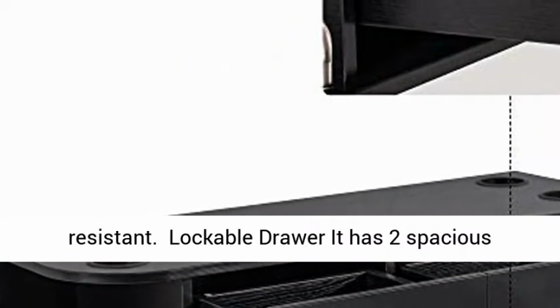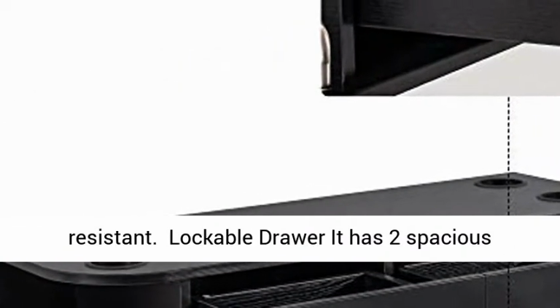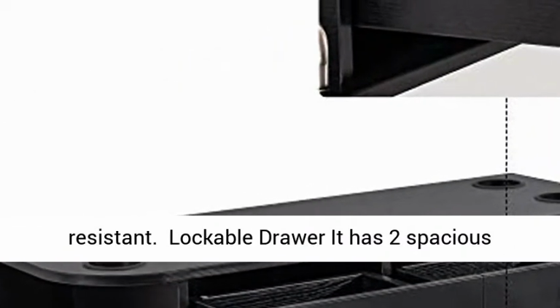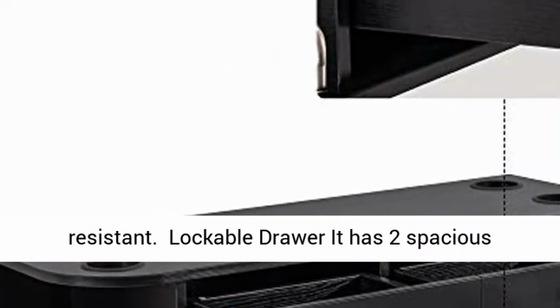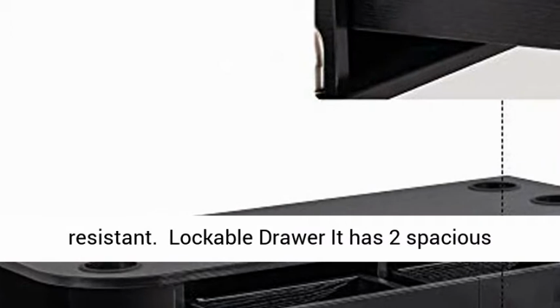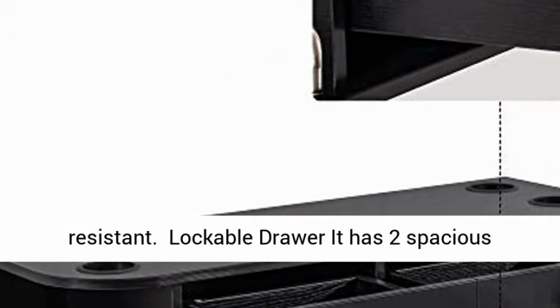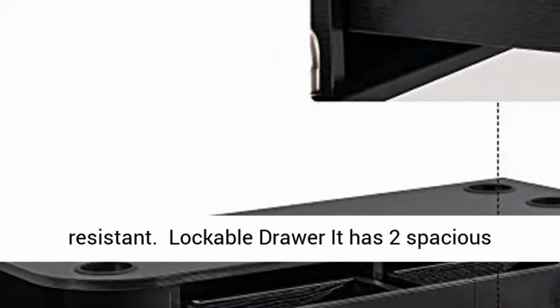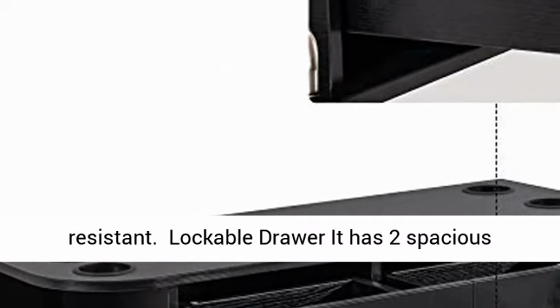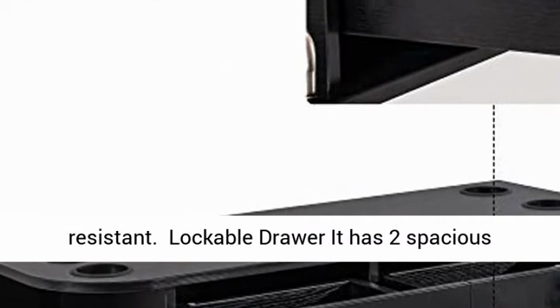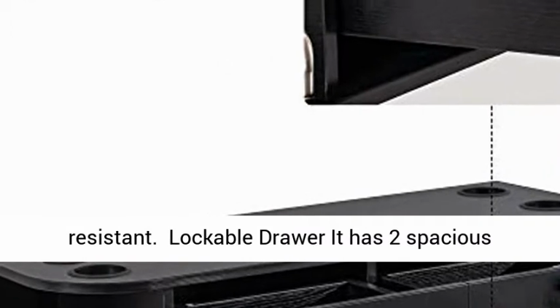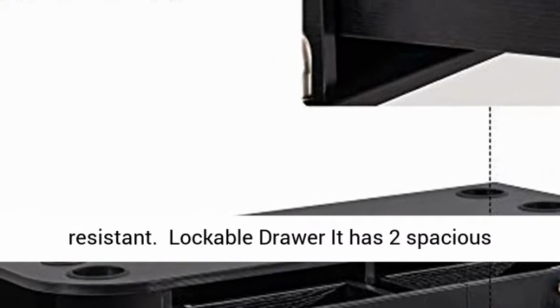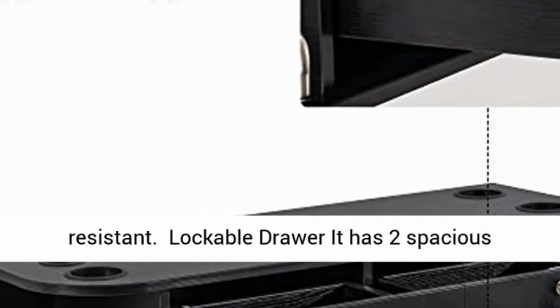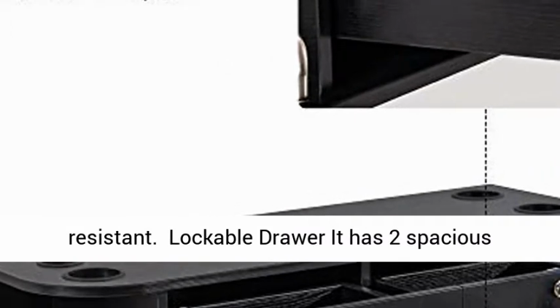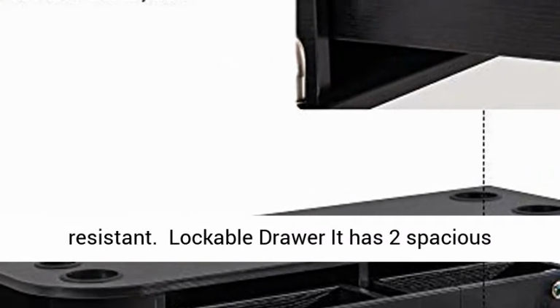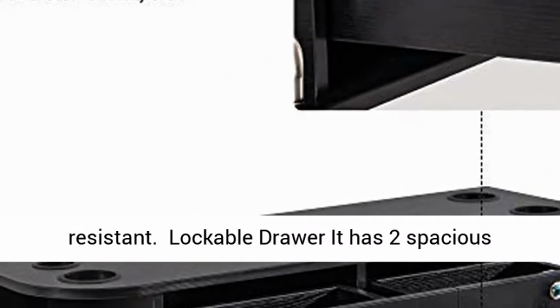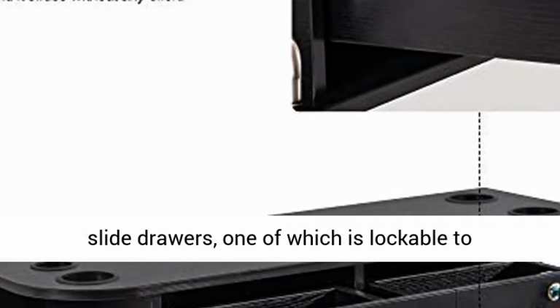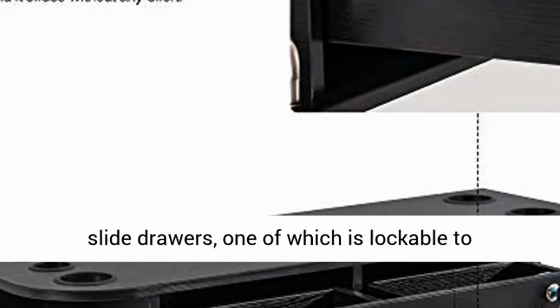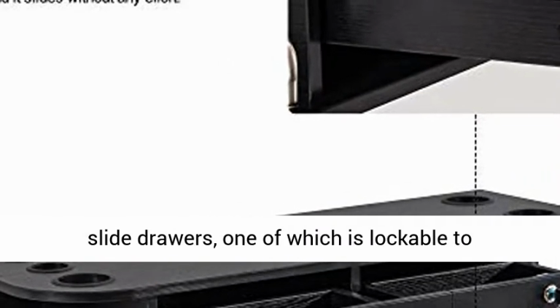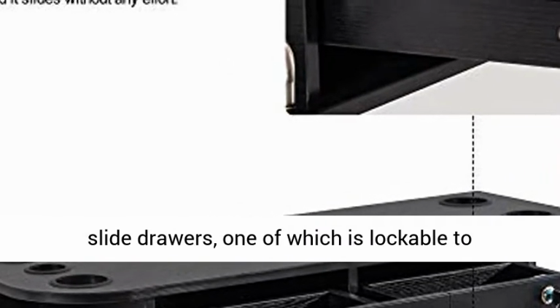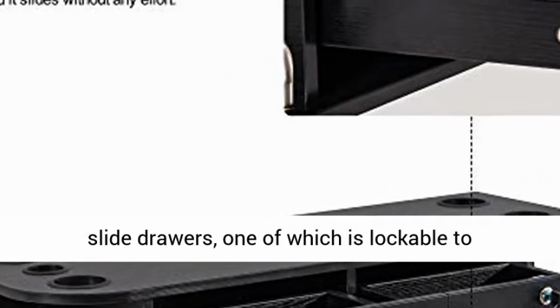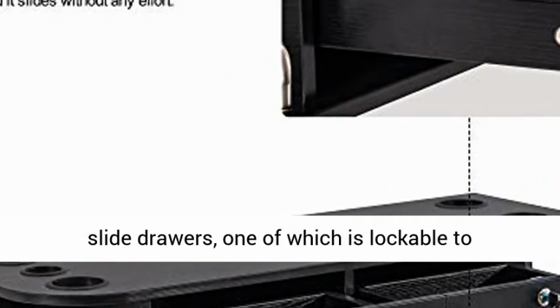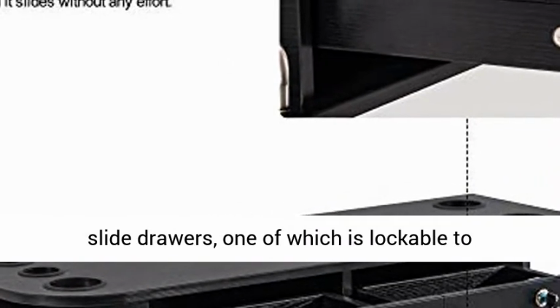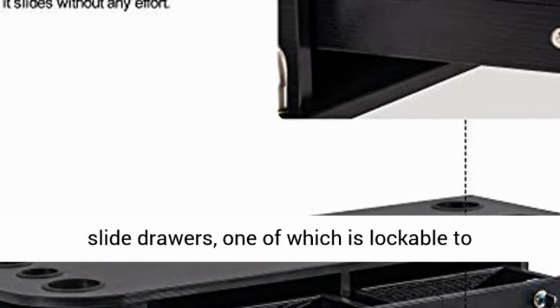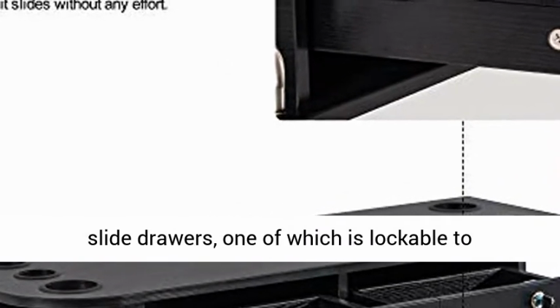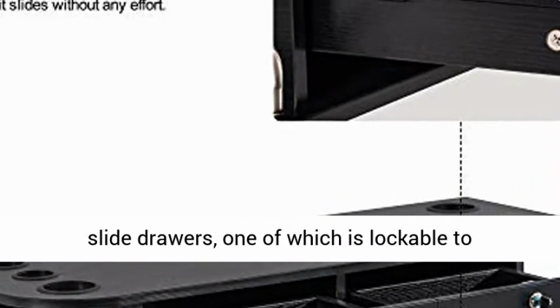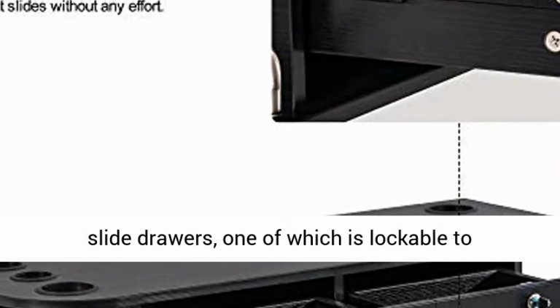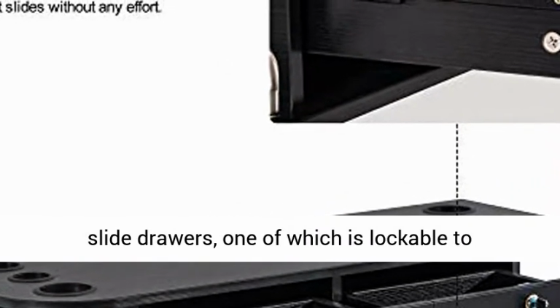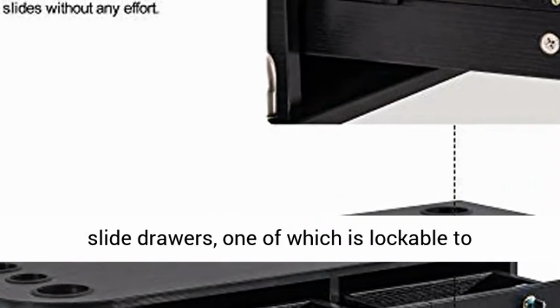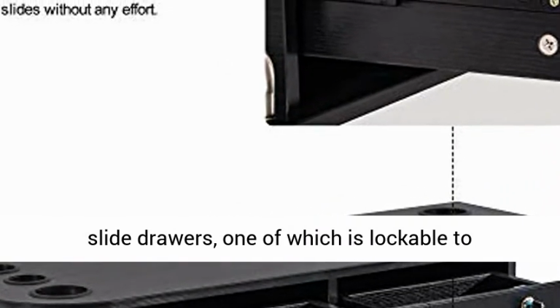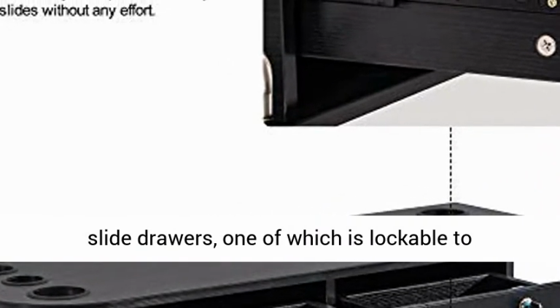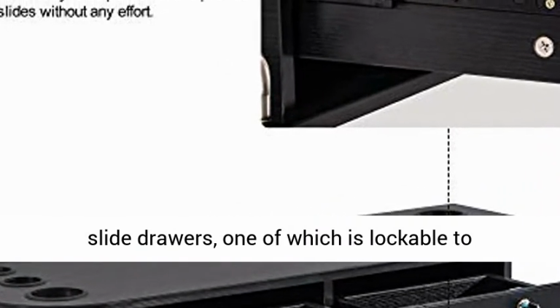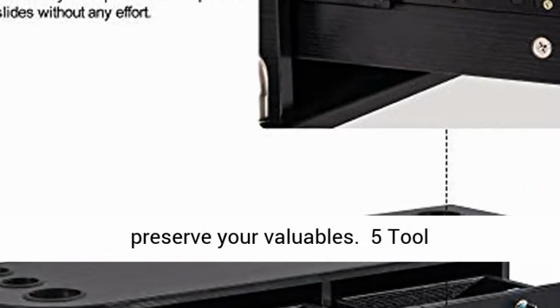Lockable drawer: it has two spacious slide drawers, one of which is lockable to preserve your valuables.